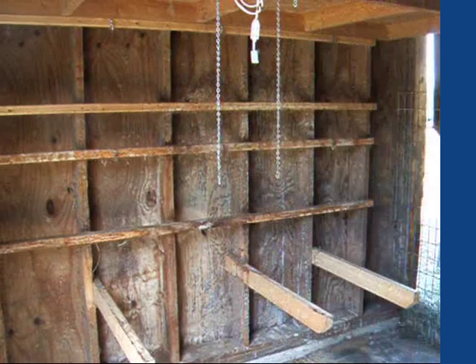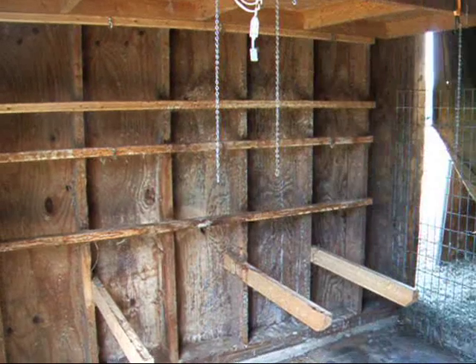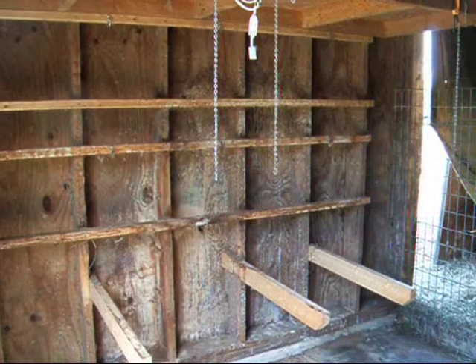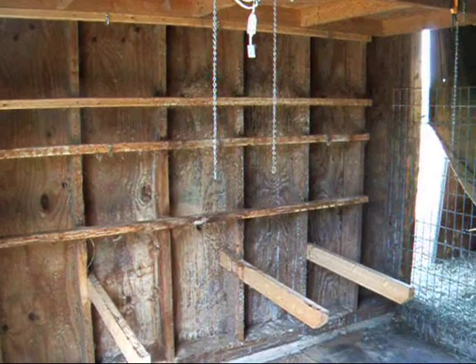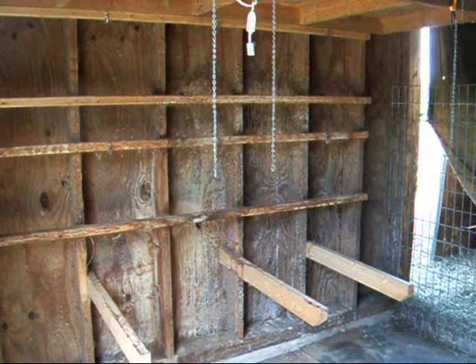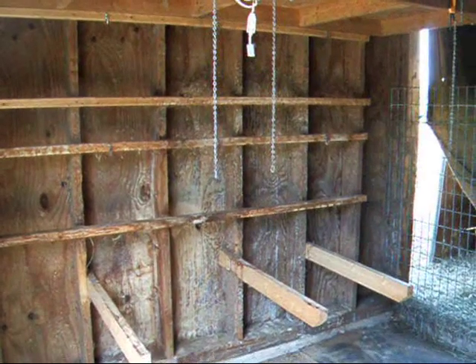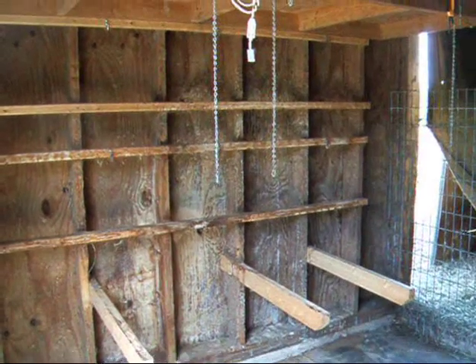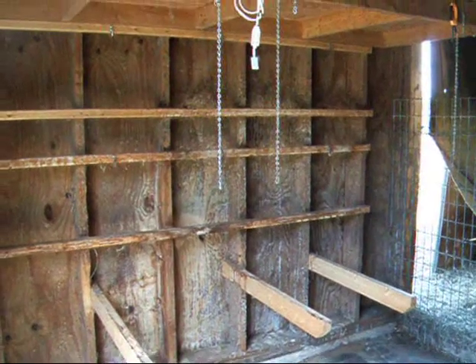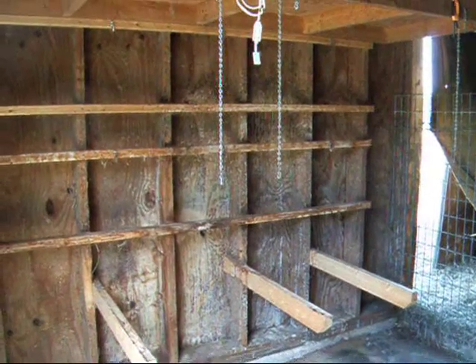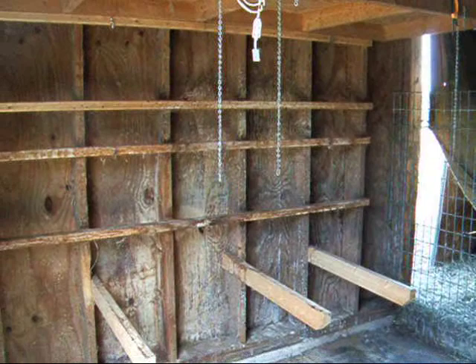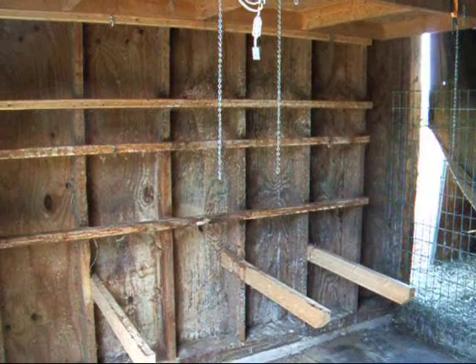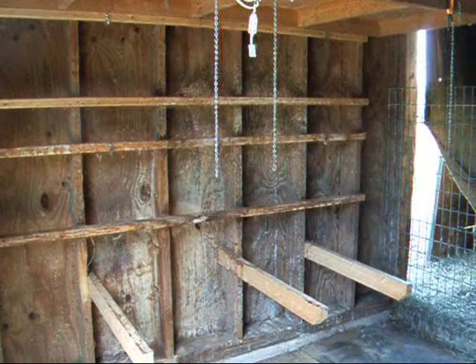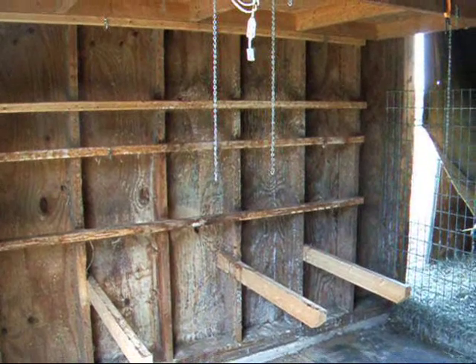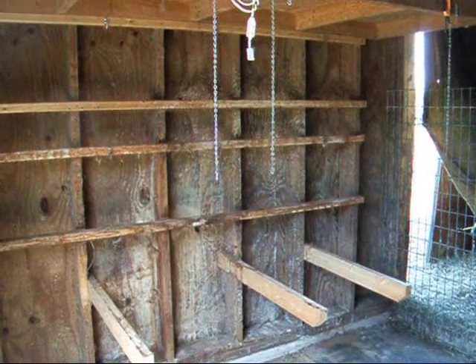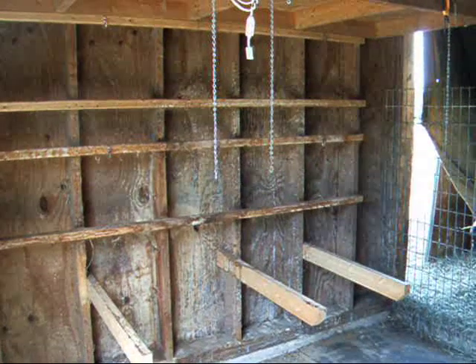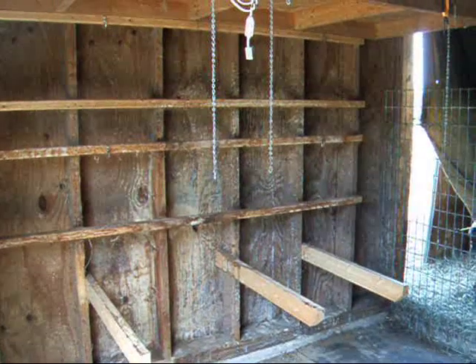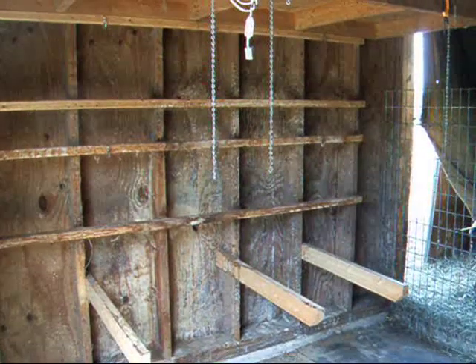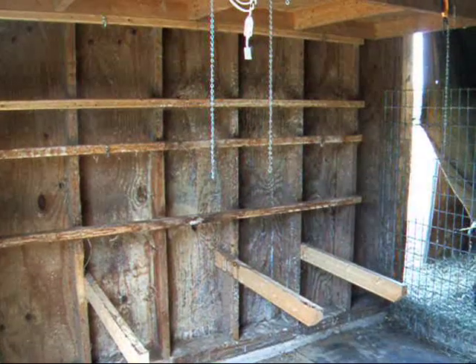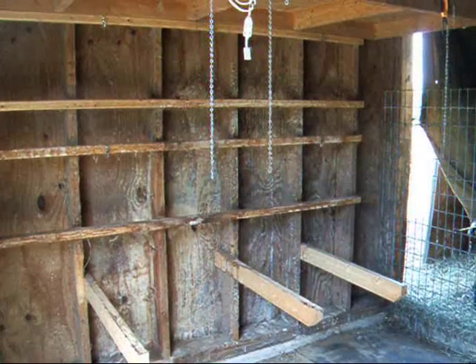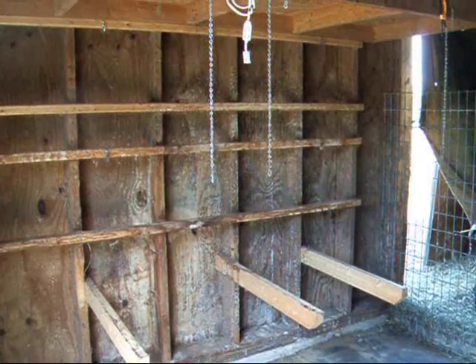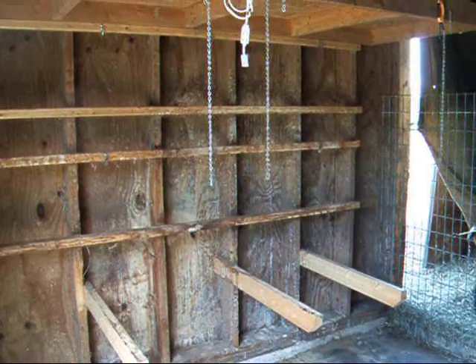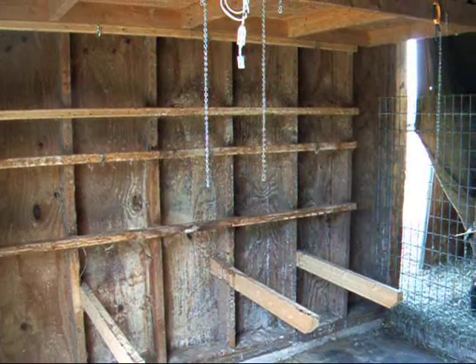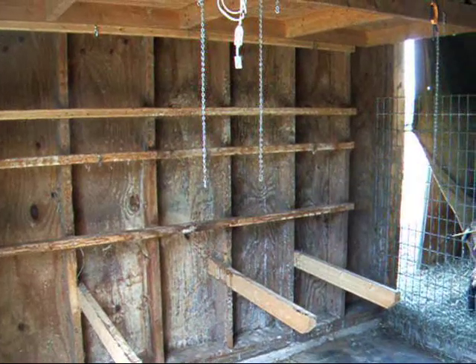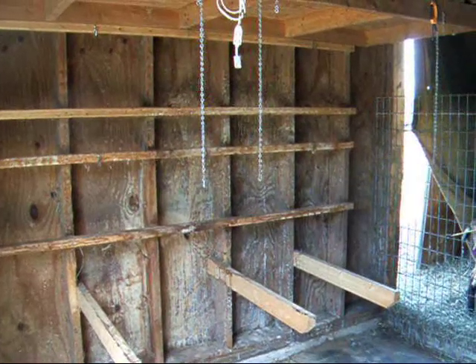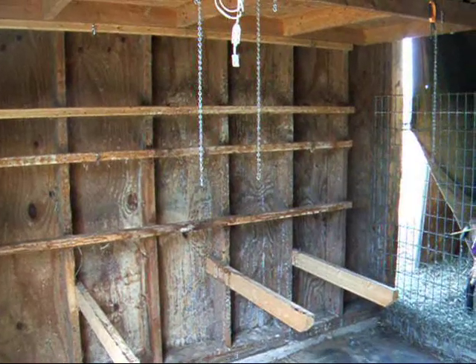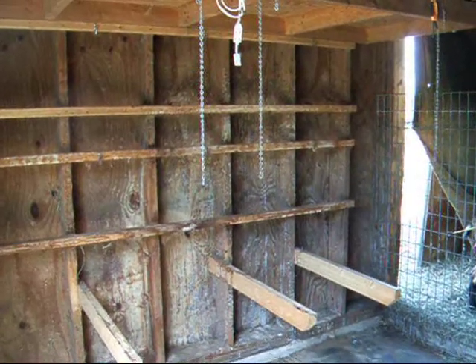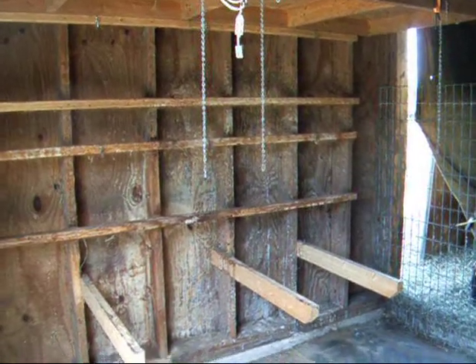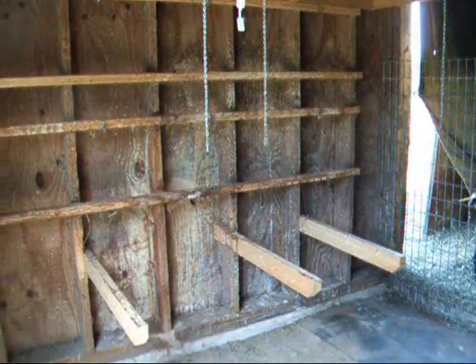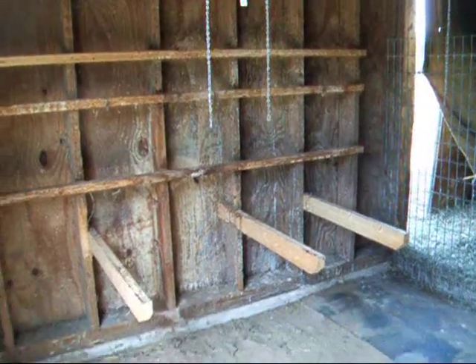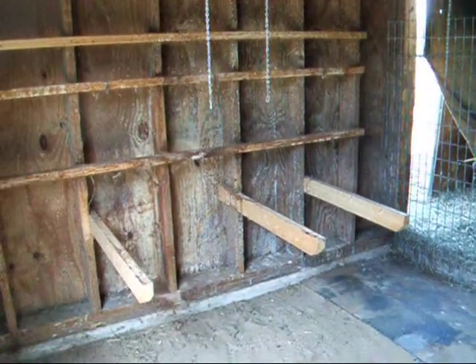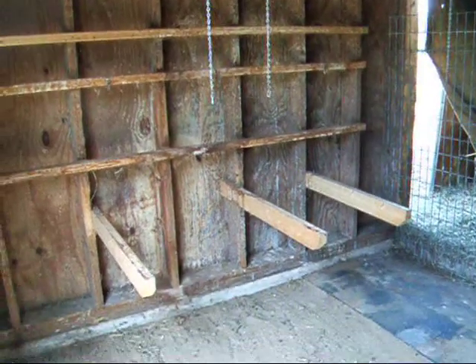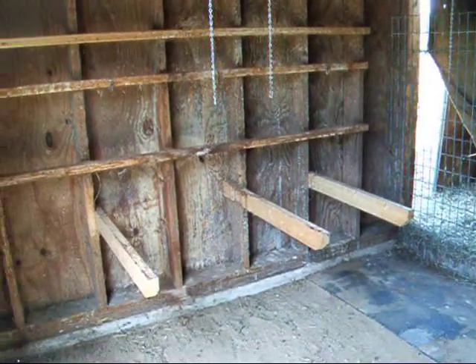Hi YouTube, this is Michigan's Snow Pony, or Renee, and it's spring cleaning in the barn.